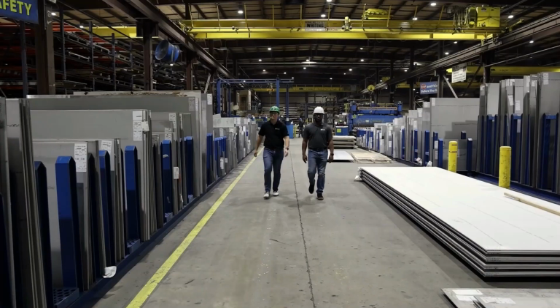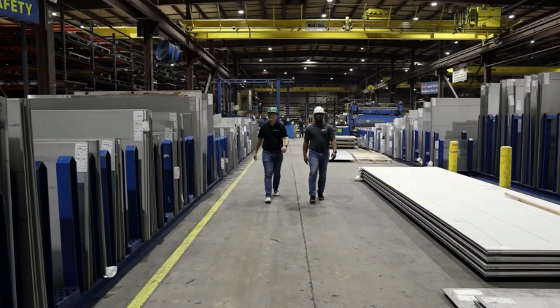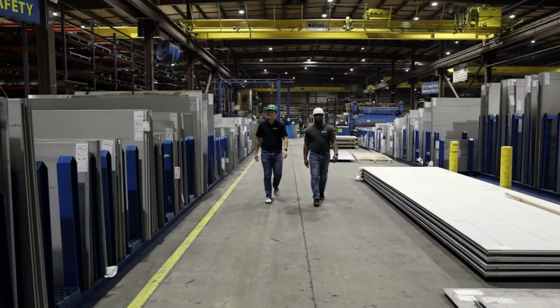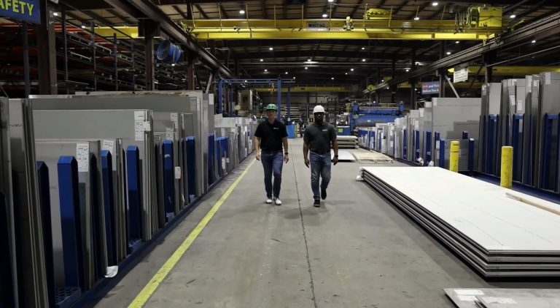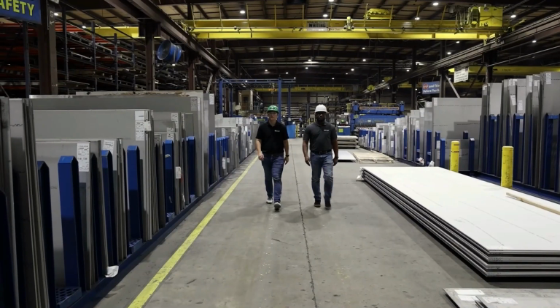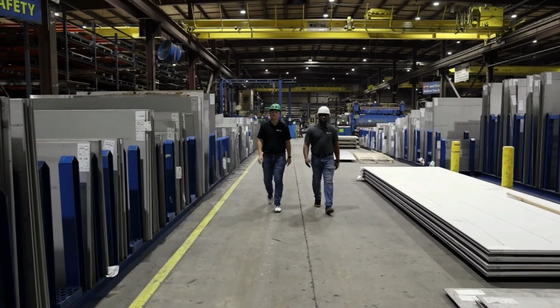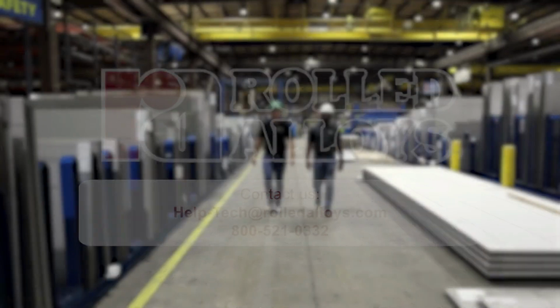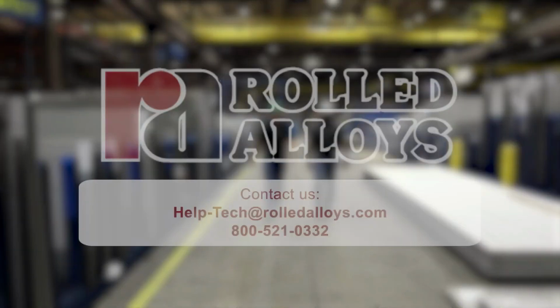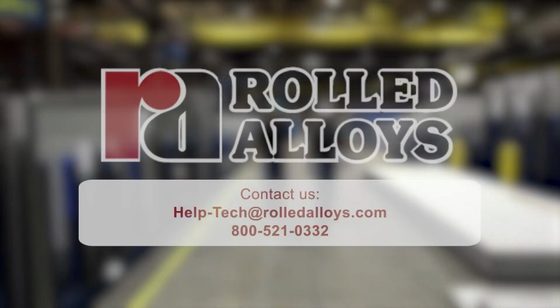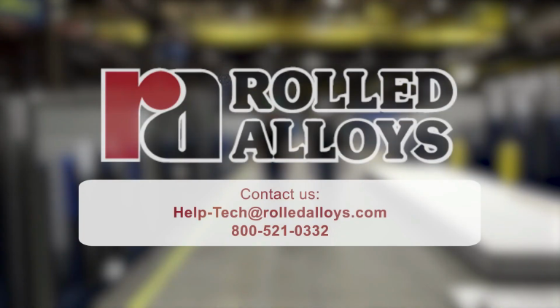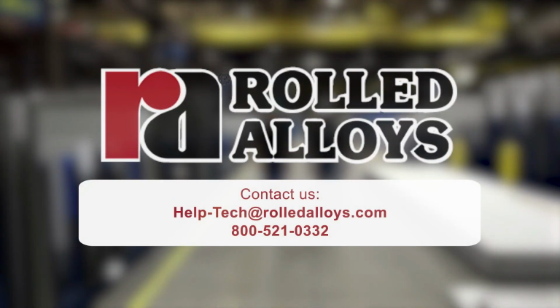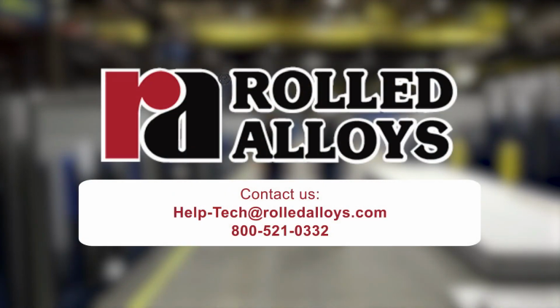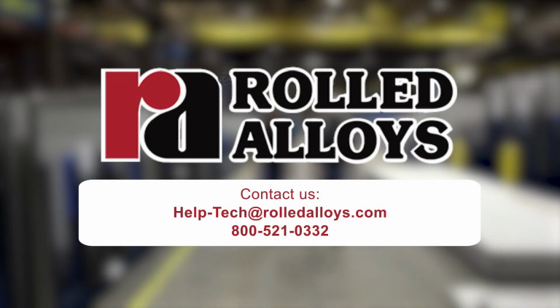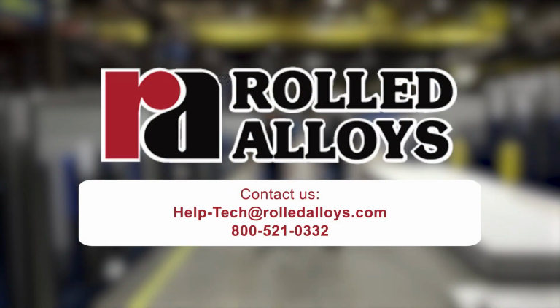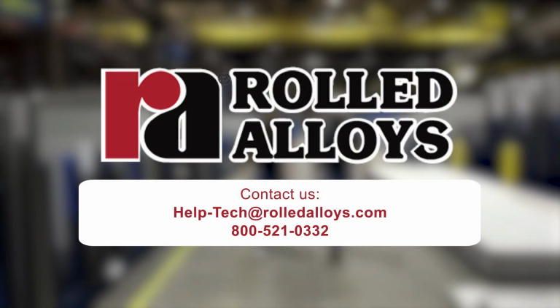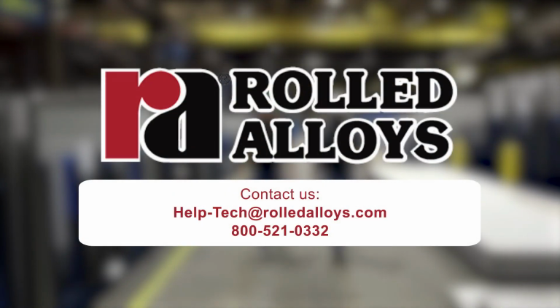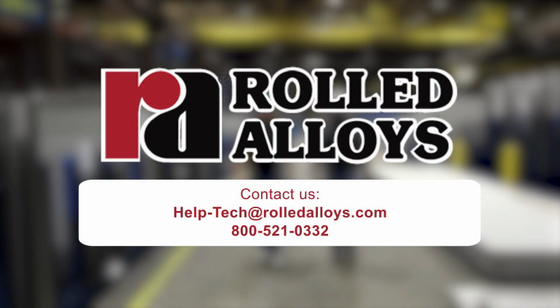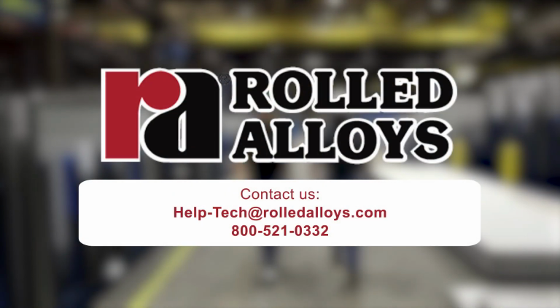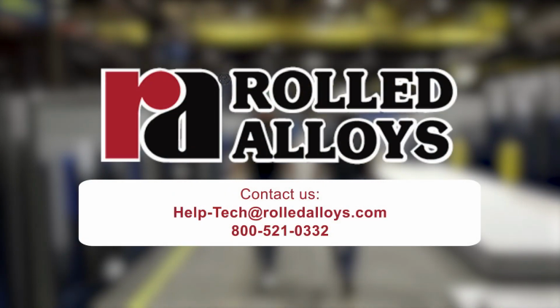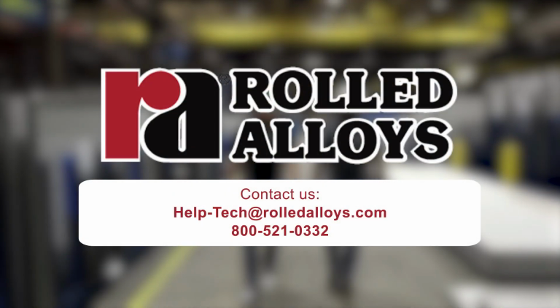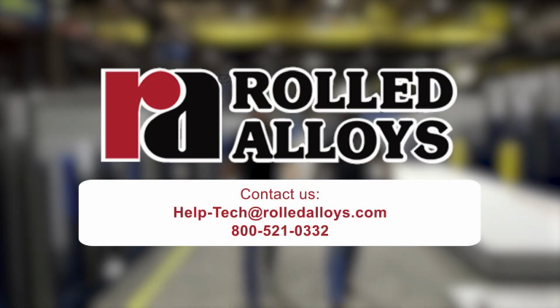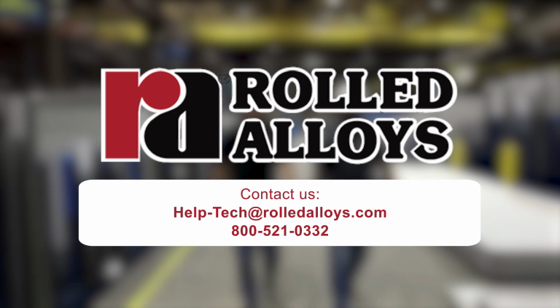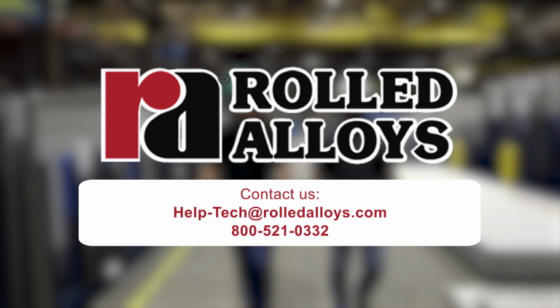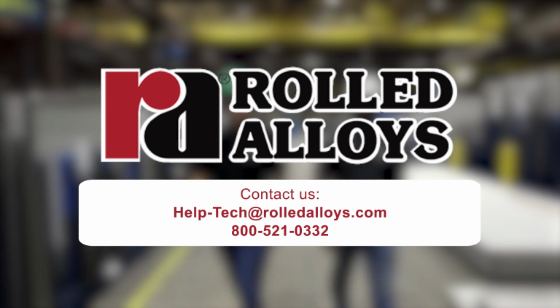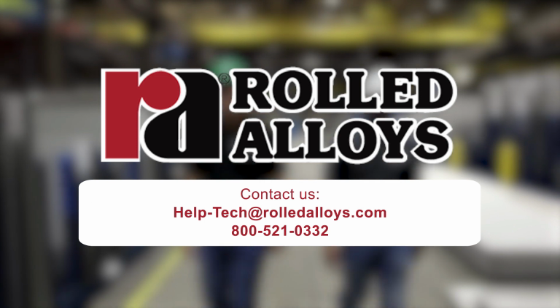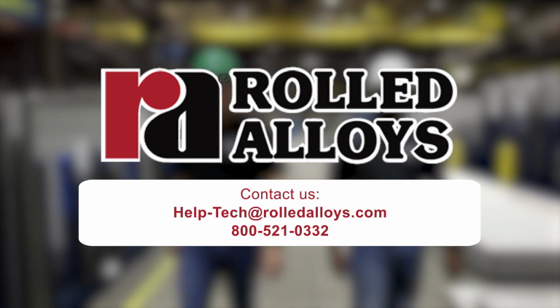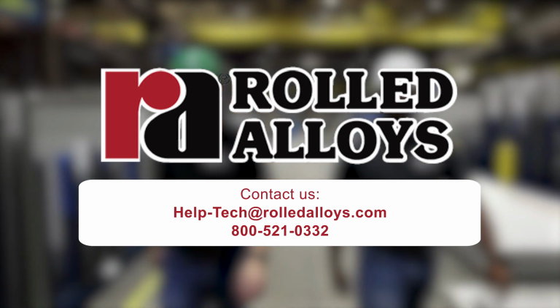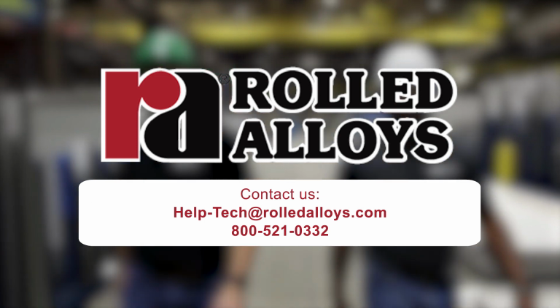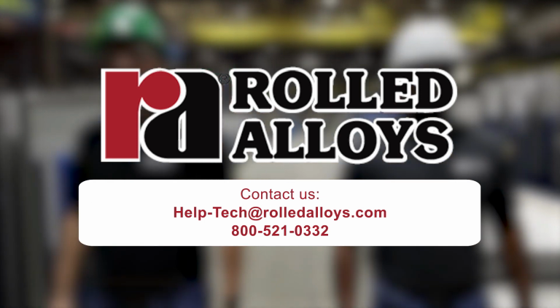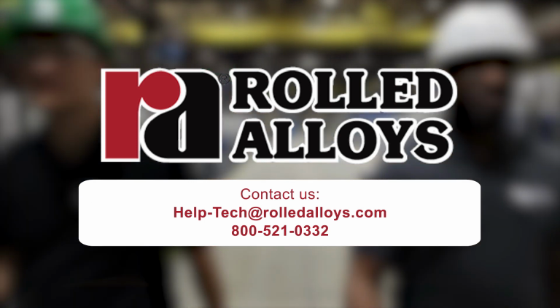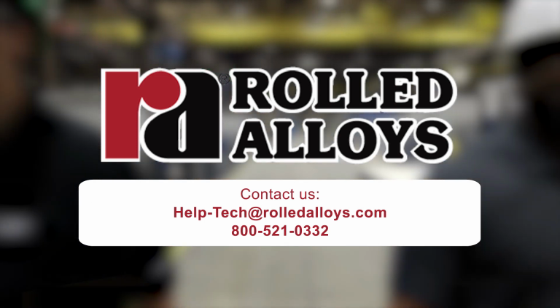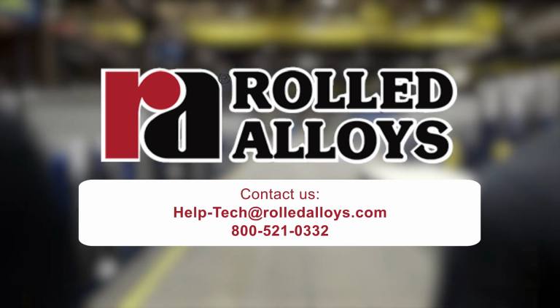If you have any further questions, please feel free to contact one of us at the email address and the number provided below.